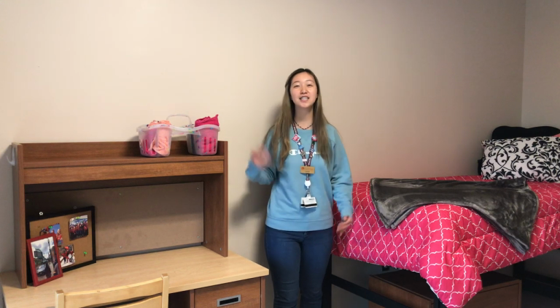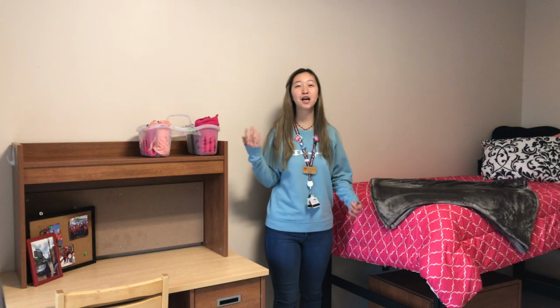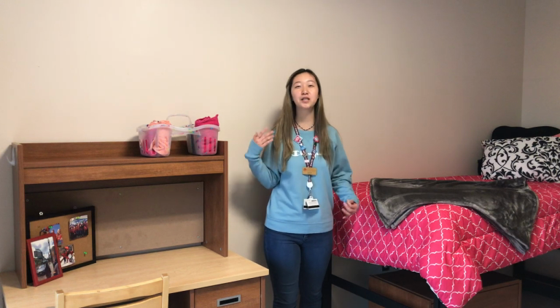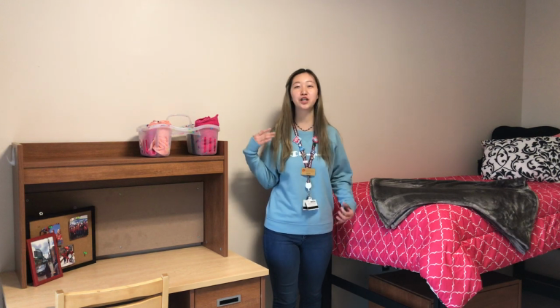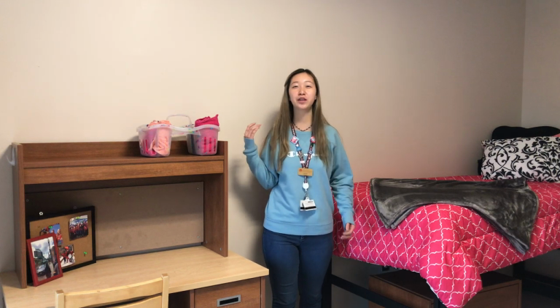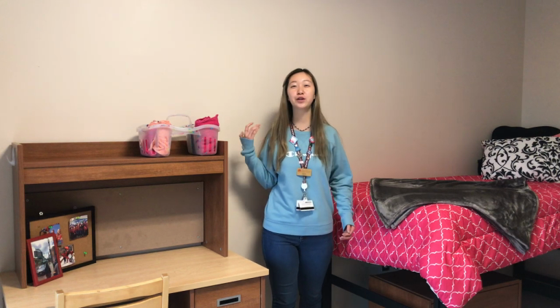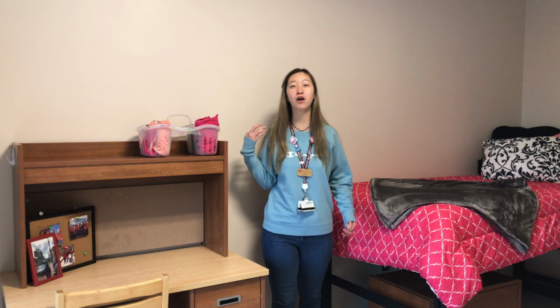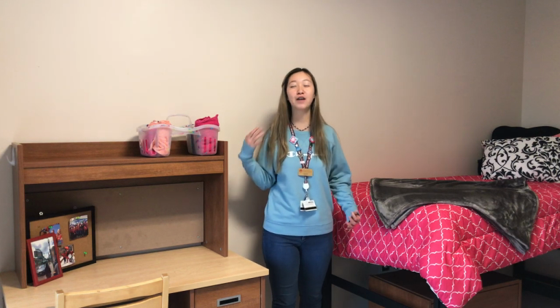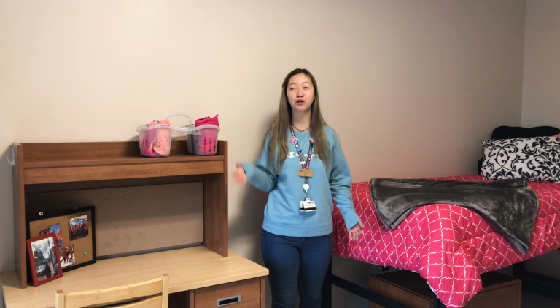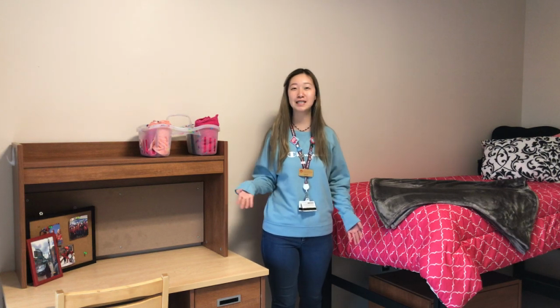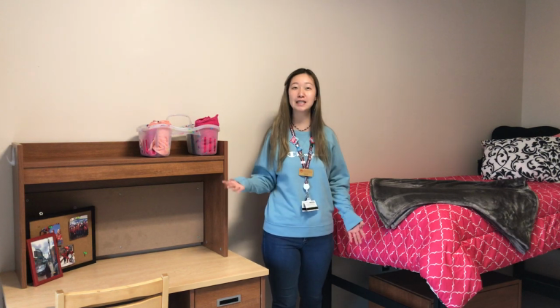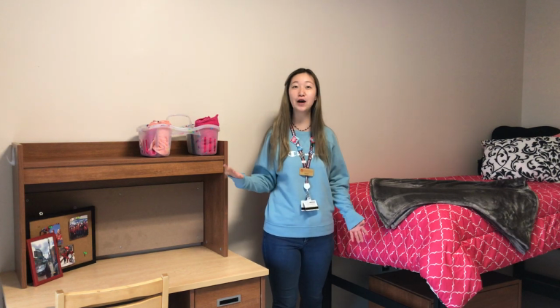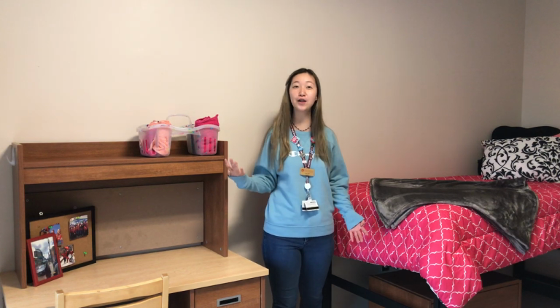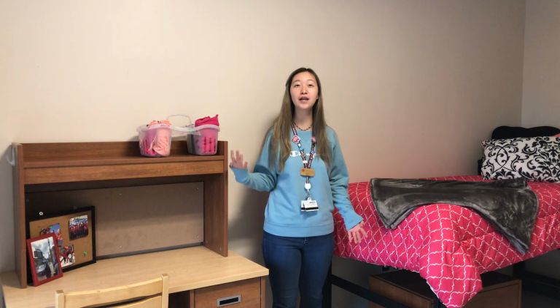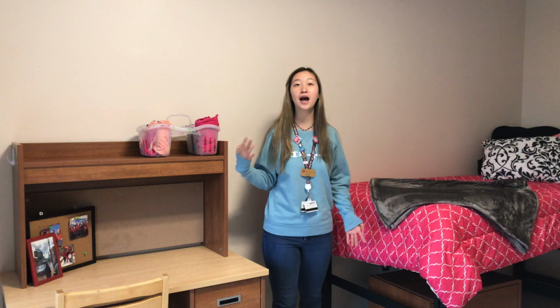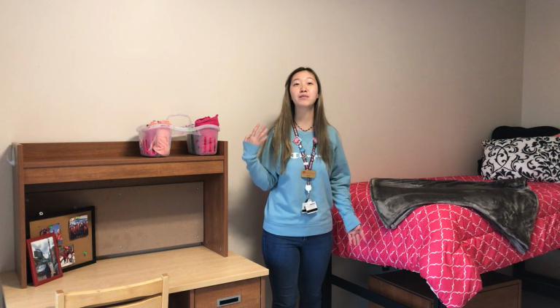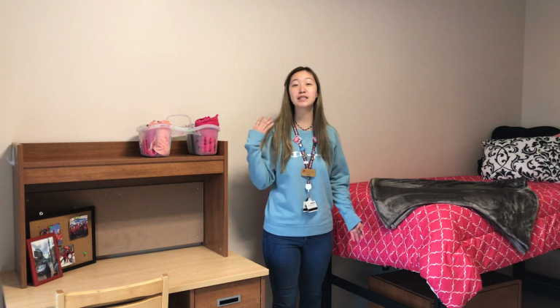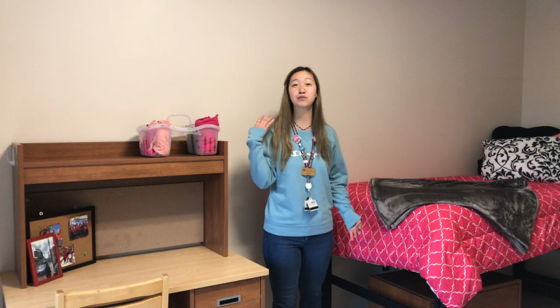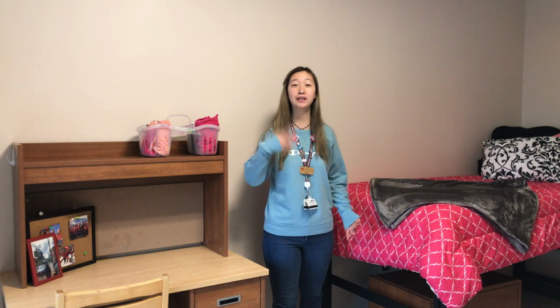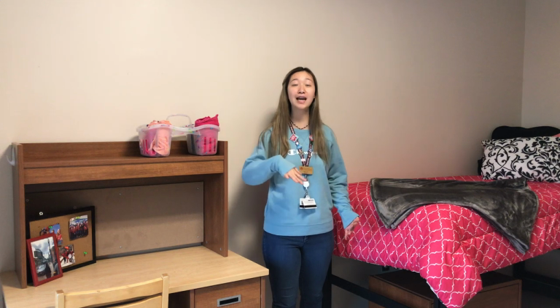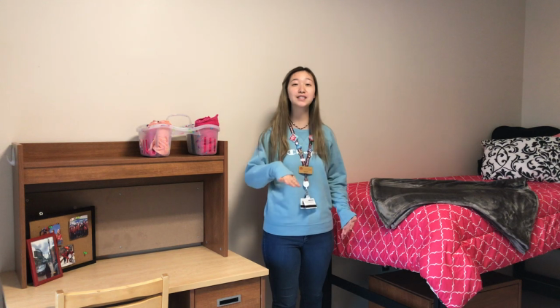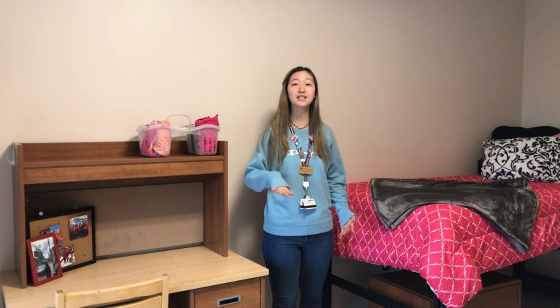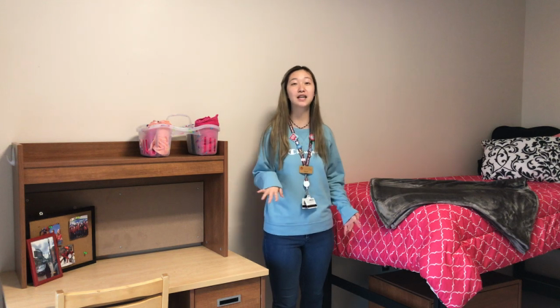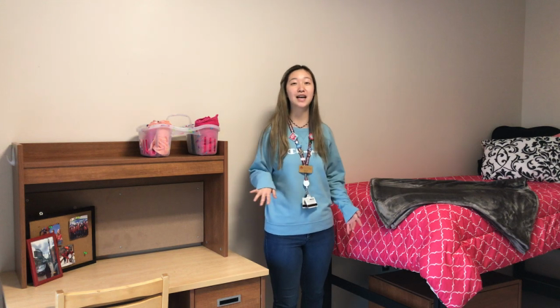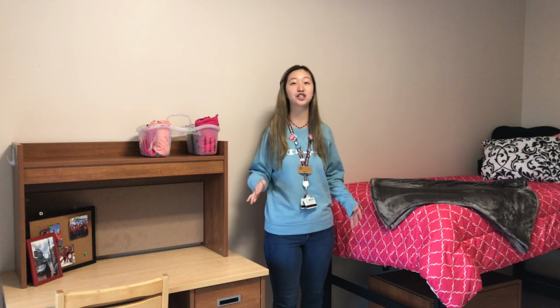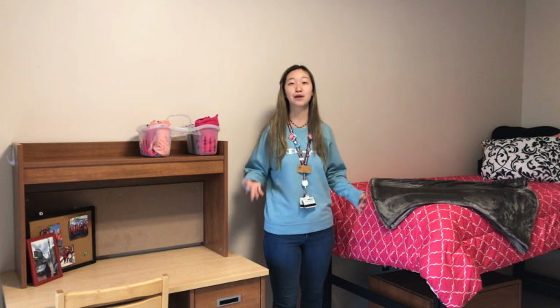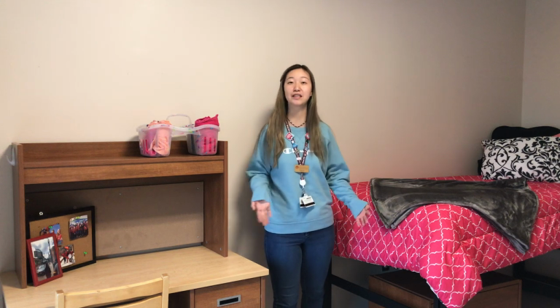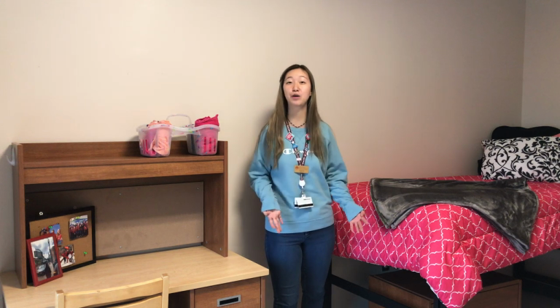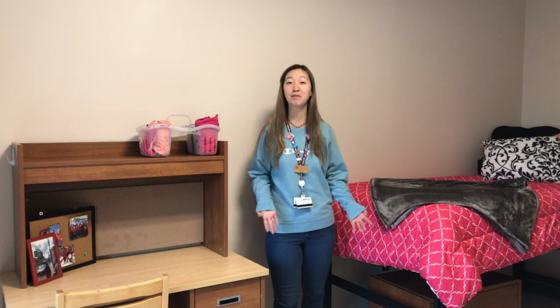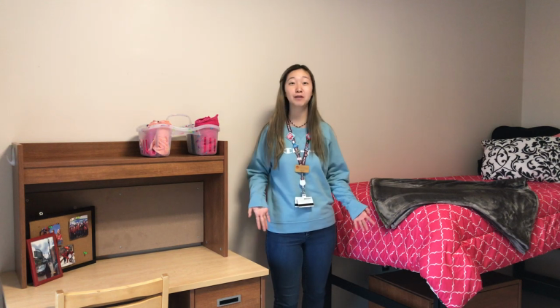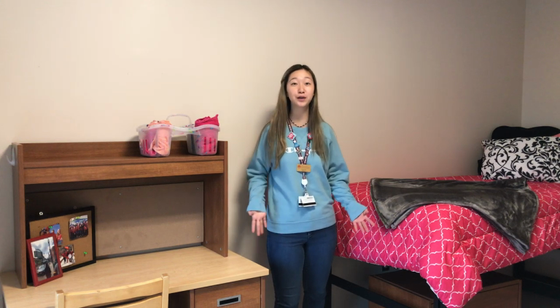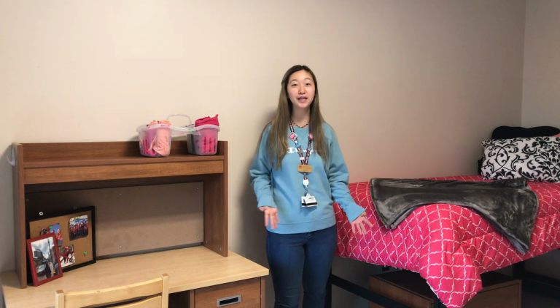Today I'll be showing you our Fennell Residence Hall. This is really nice — it's attached directly to our main building.